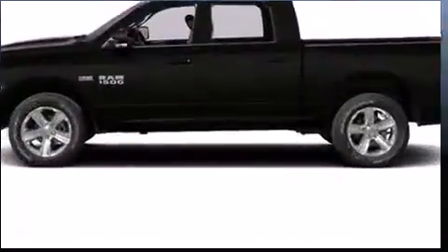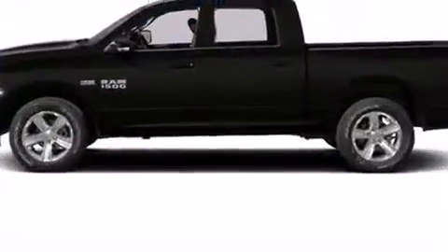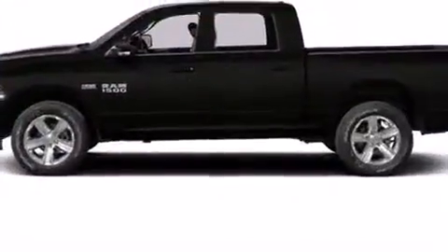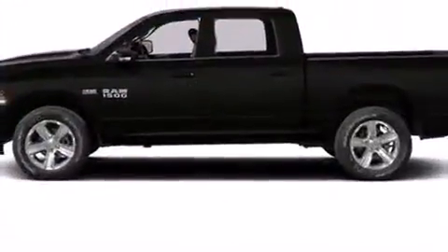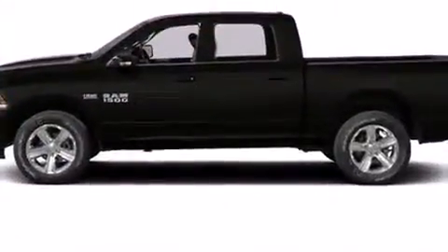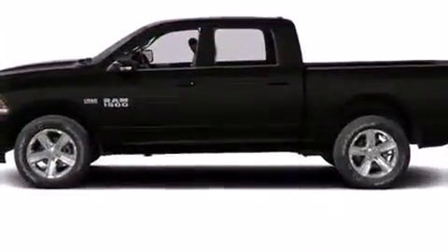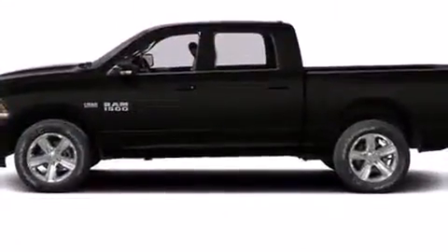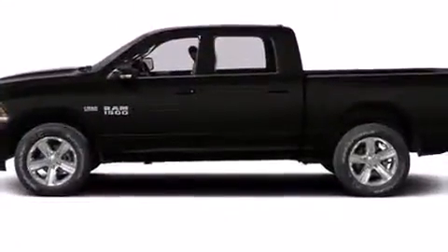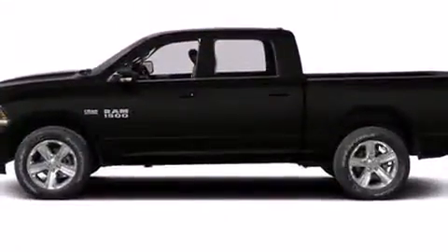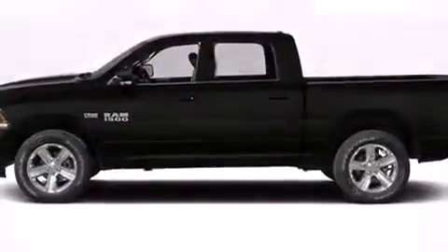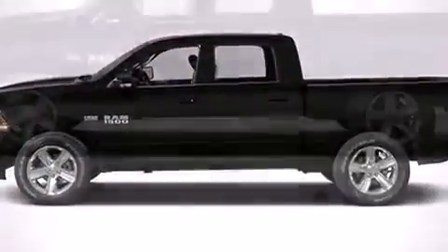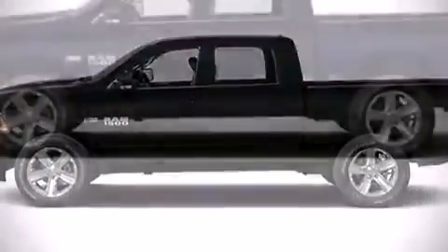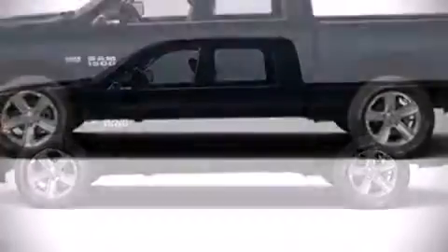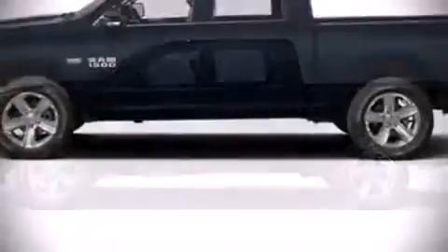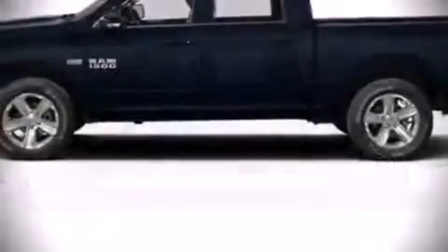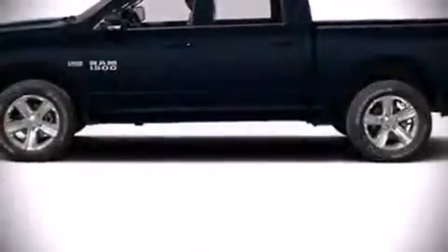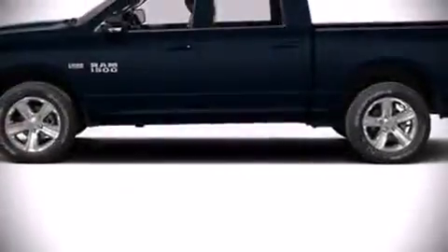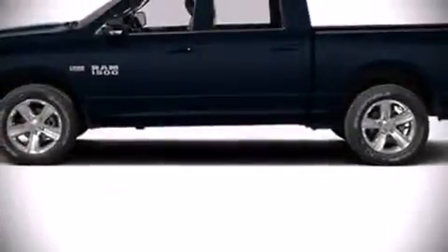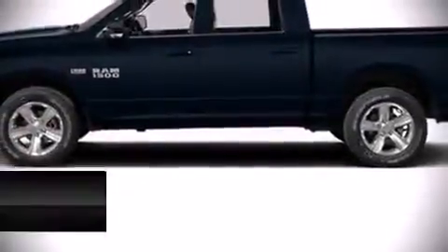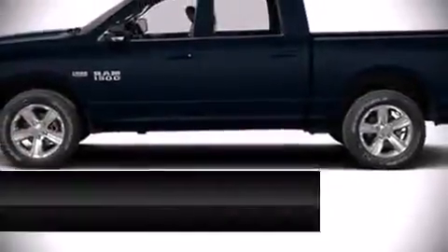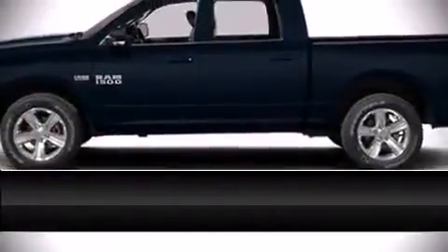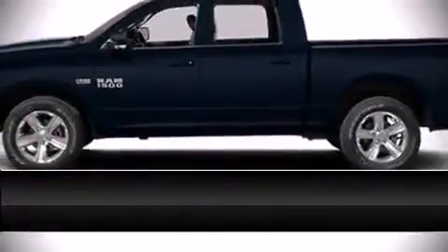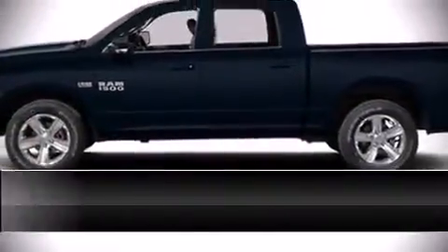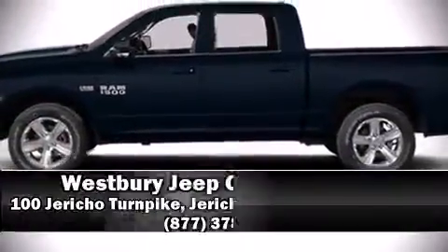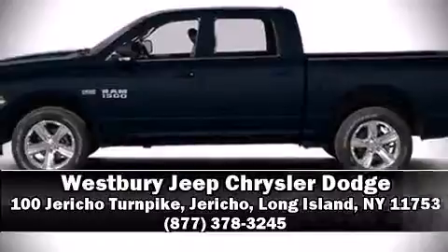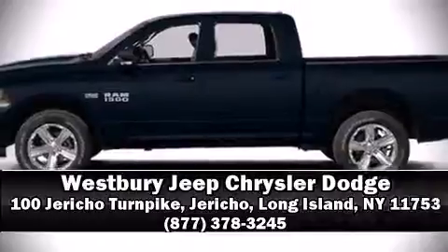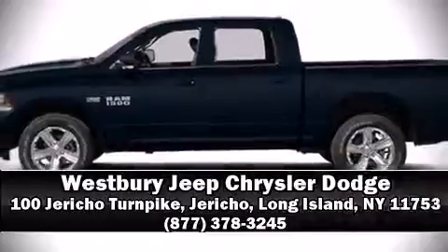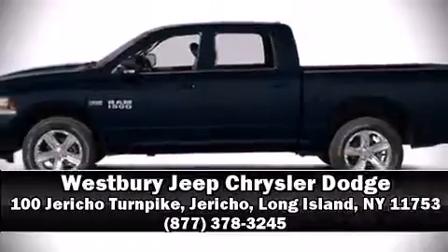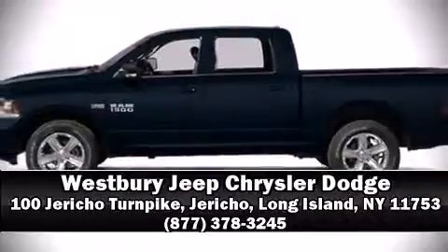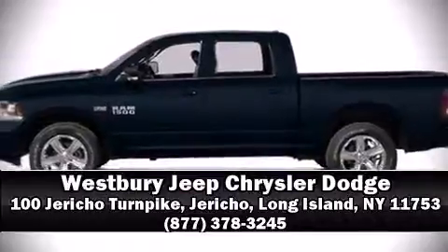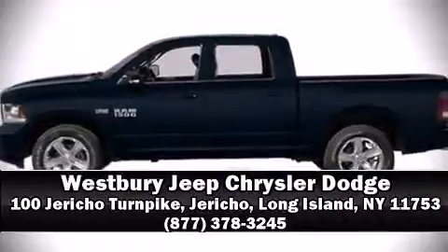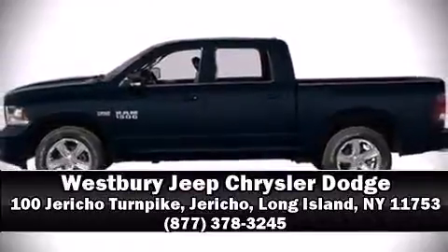No matter how challenging the driving conditions, please don't hesitate to give us a call.